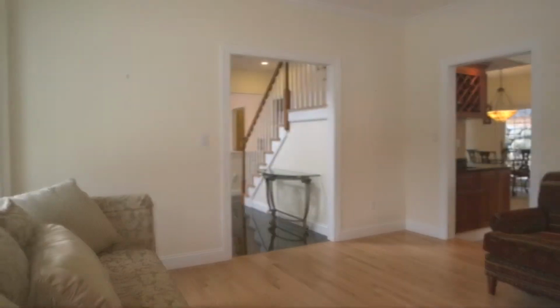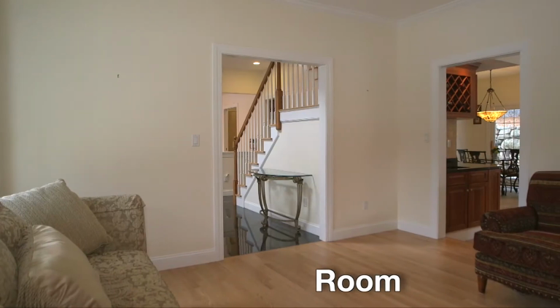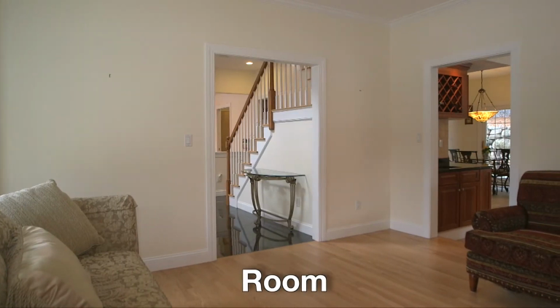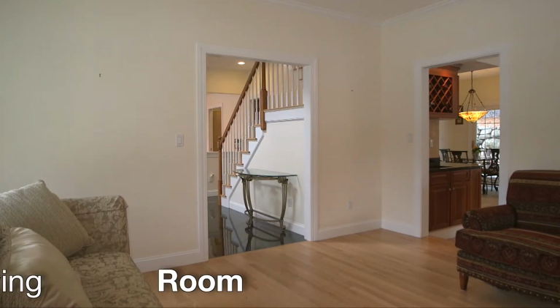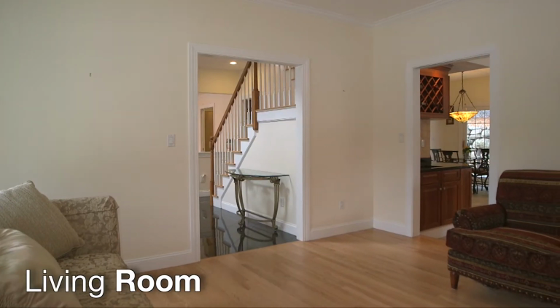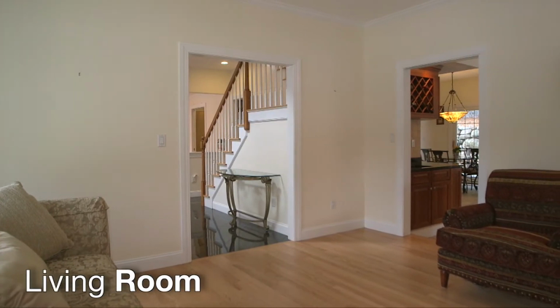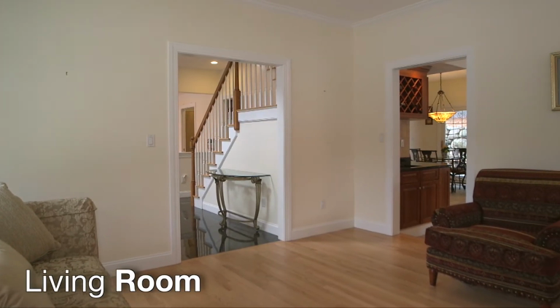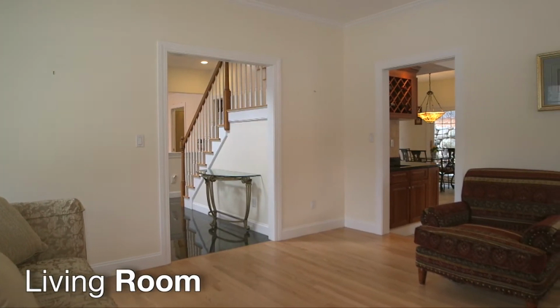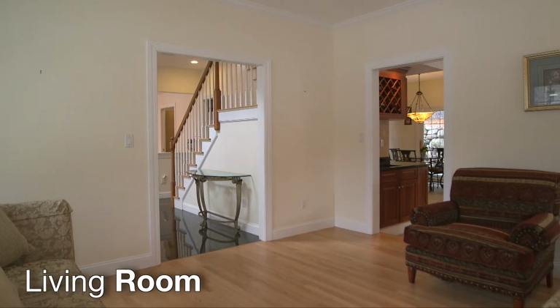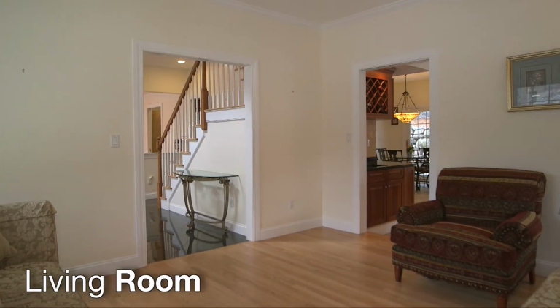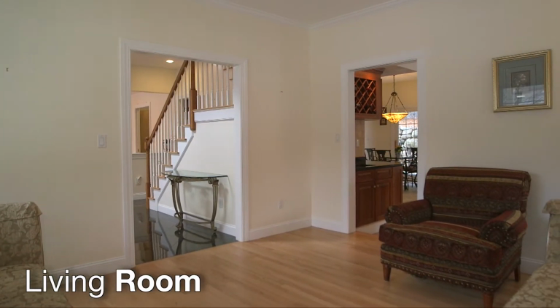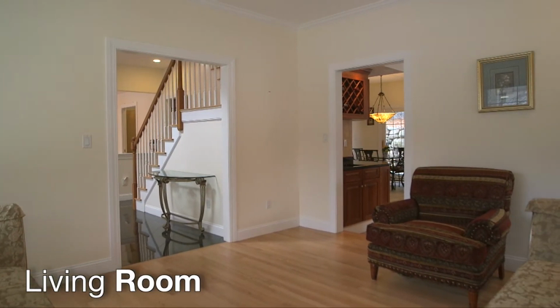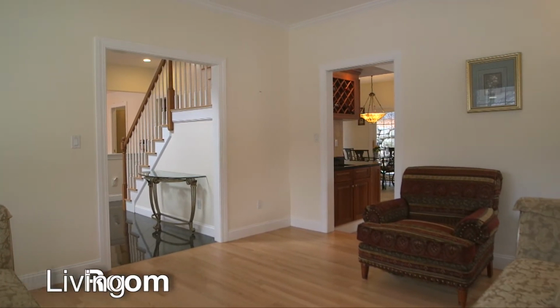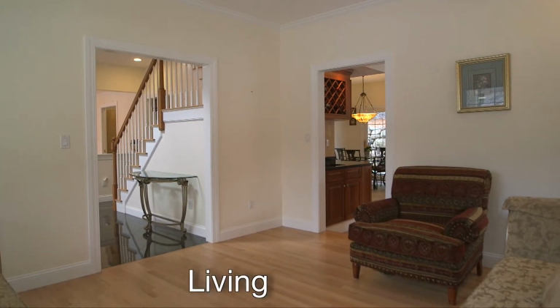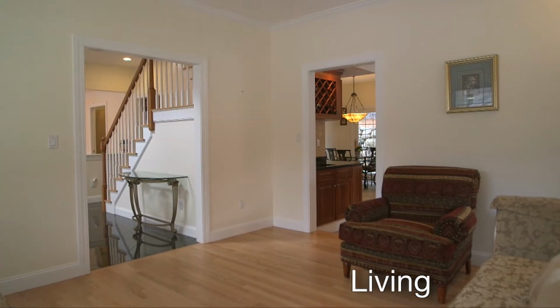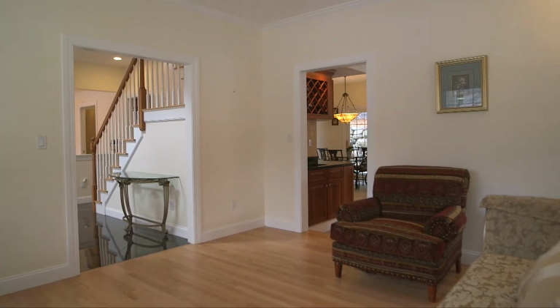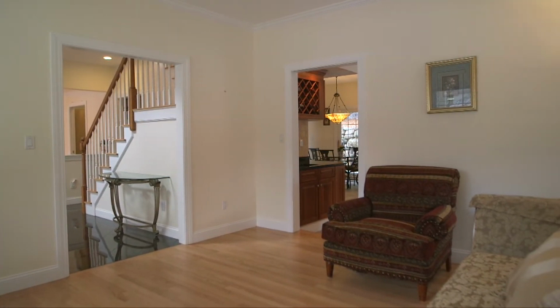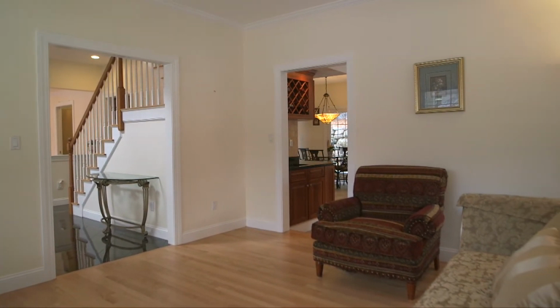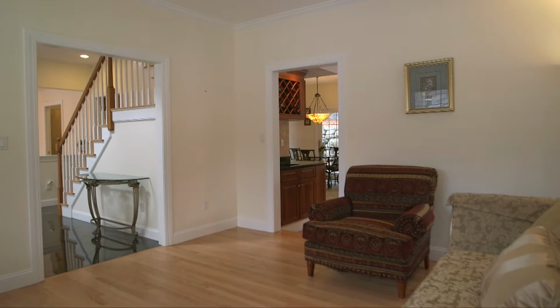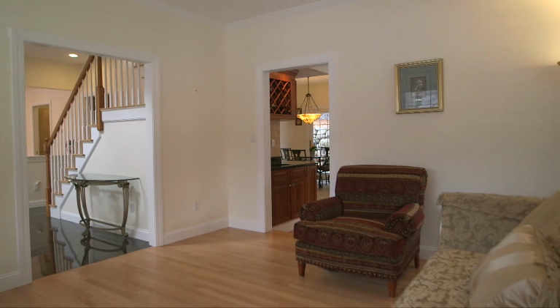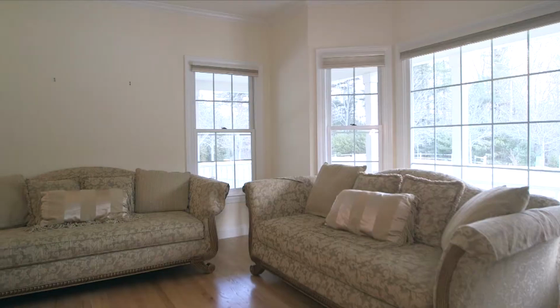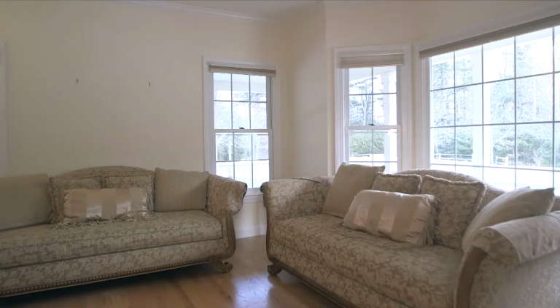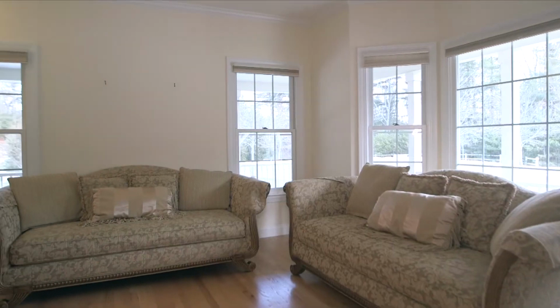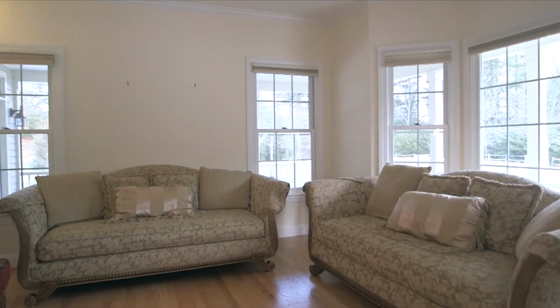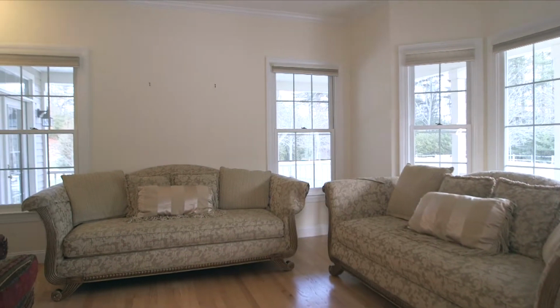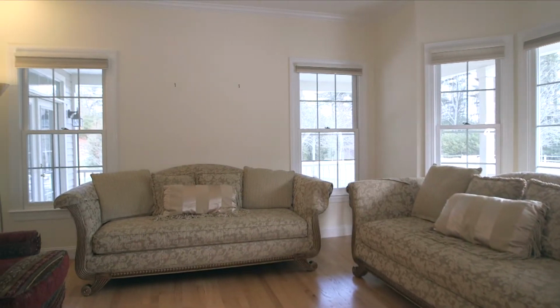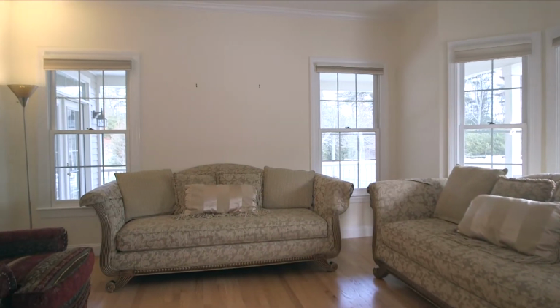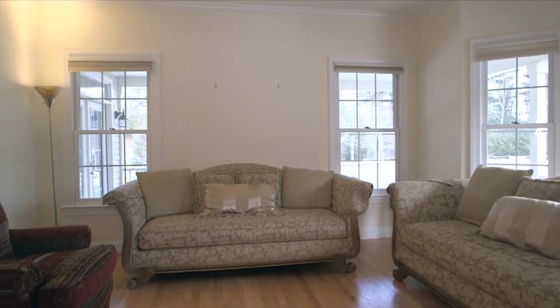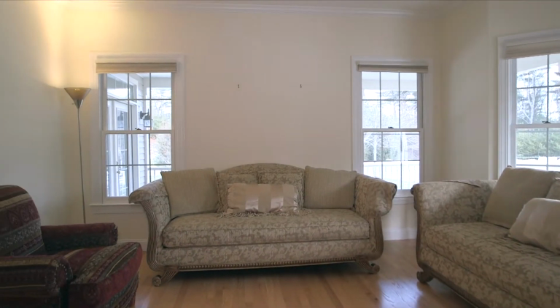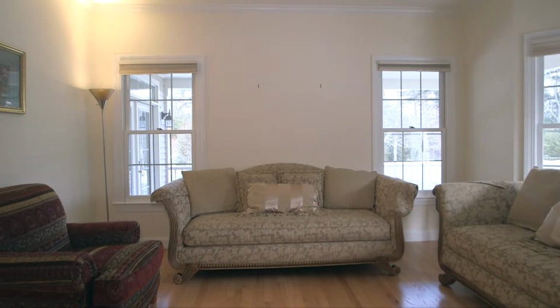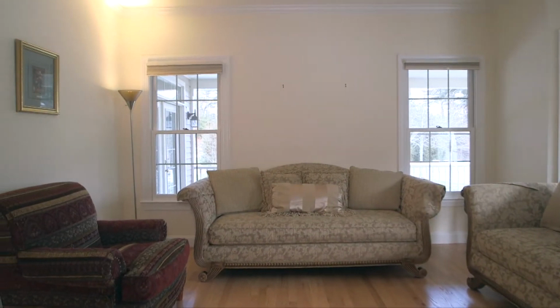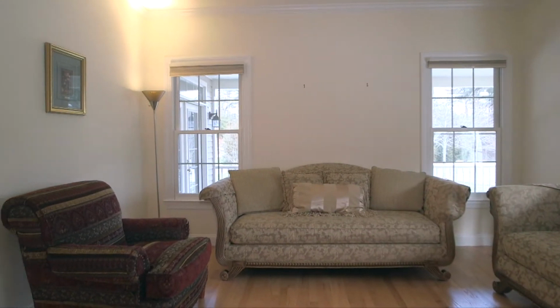To the right of the foyer we enter the living room. This well-kept space features hardwood floors, crown molding overhead, and another bay cutout.